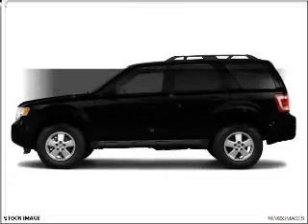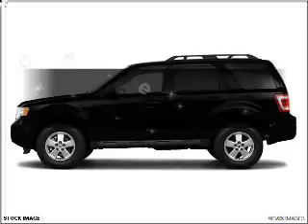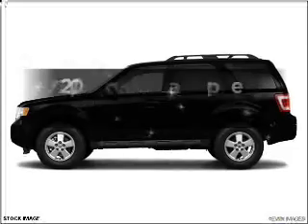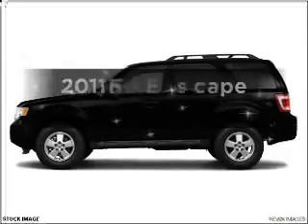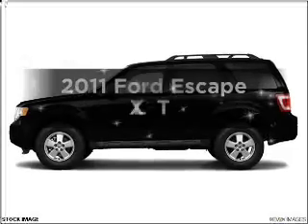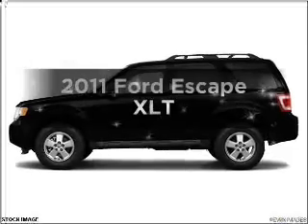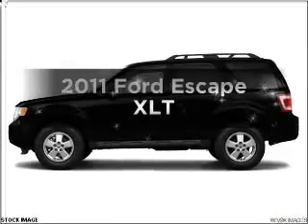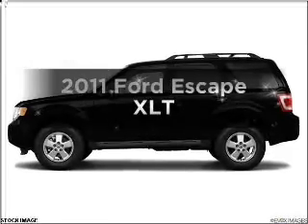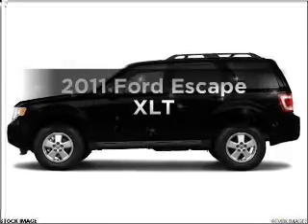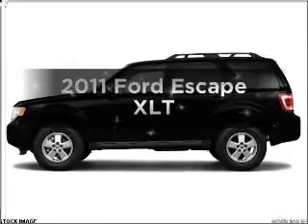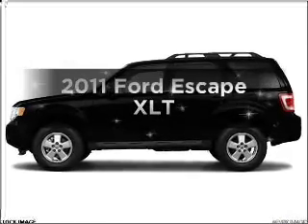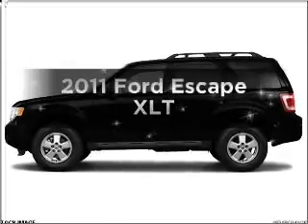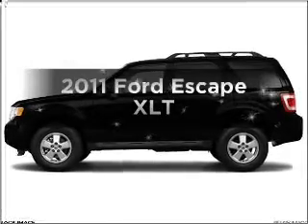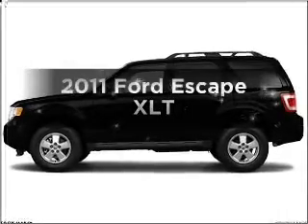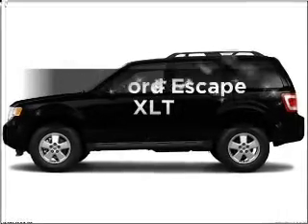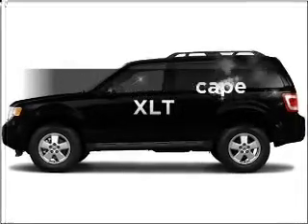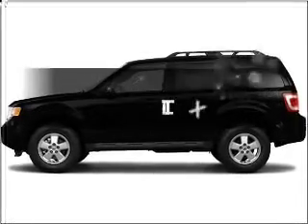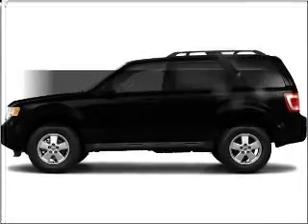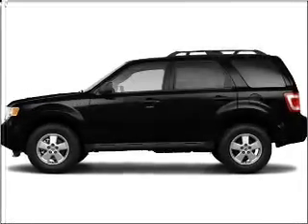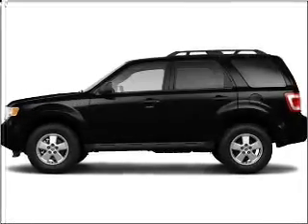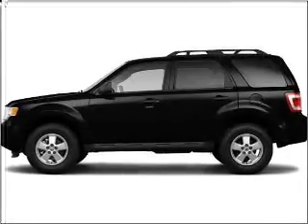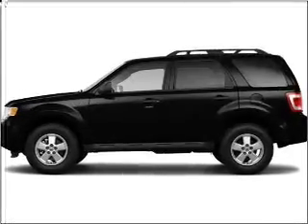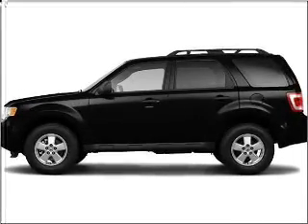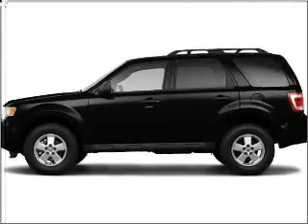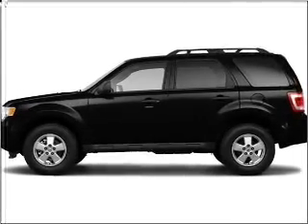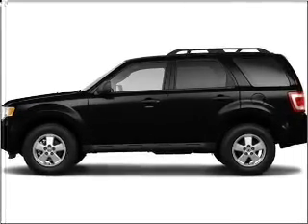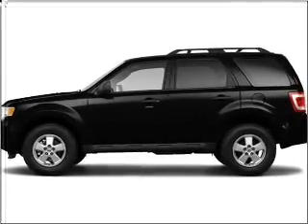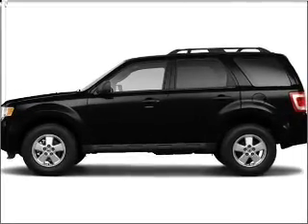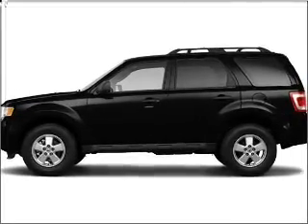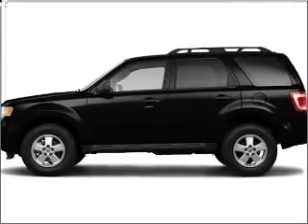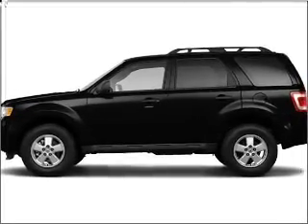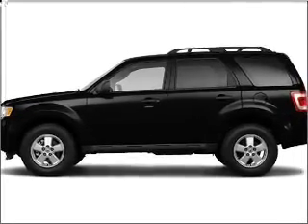Introducing the 2011 Ford Escape. Travel the roads in style and comfort in this great vehicle.